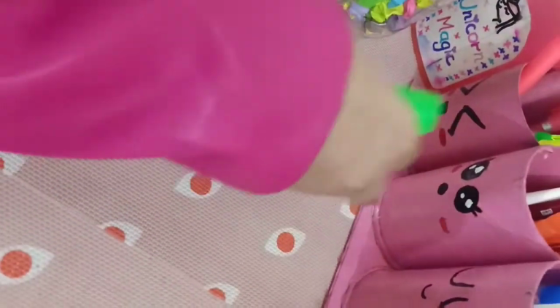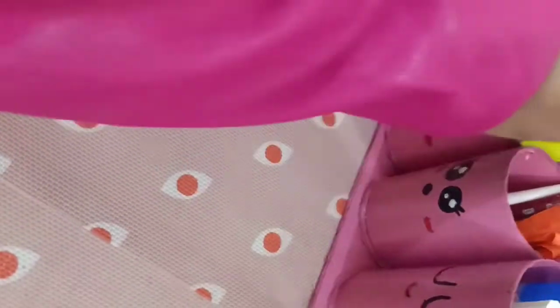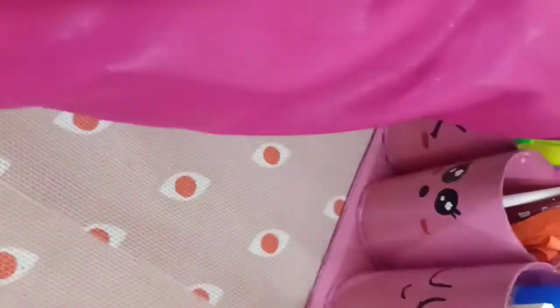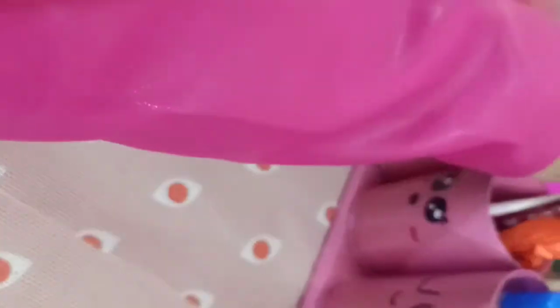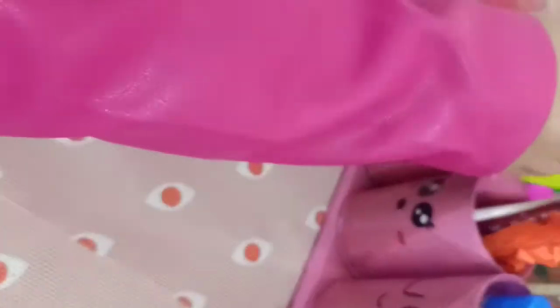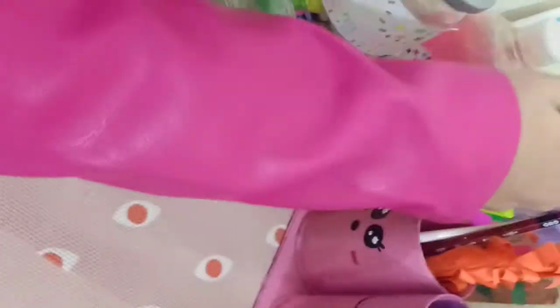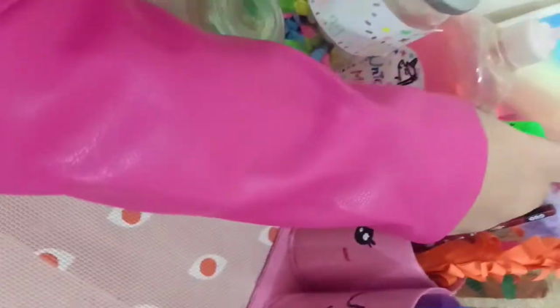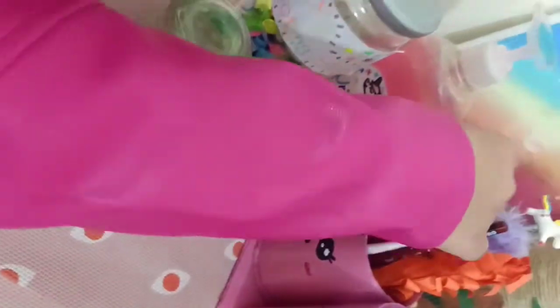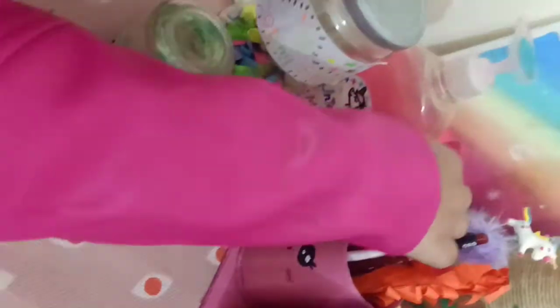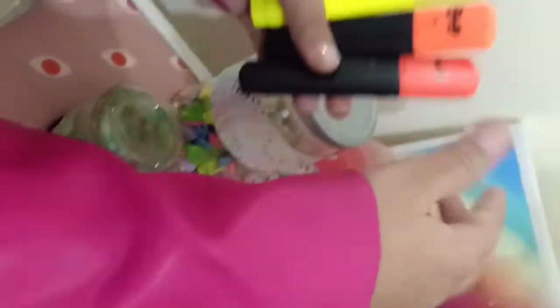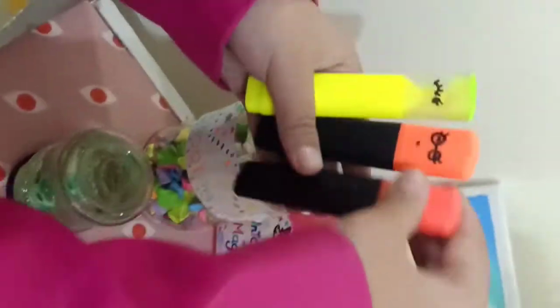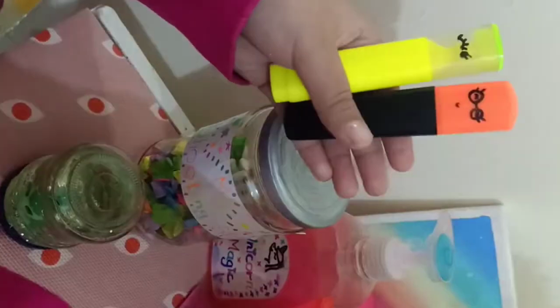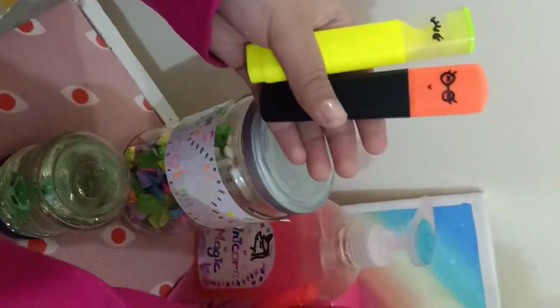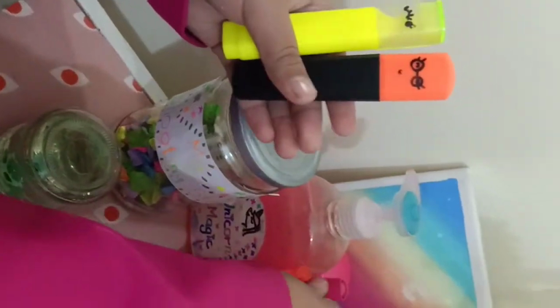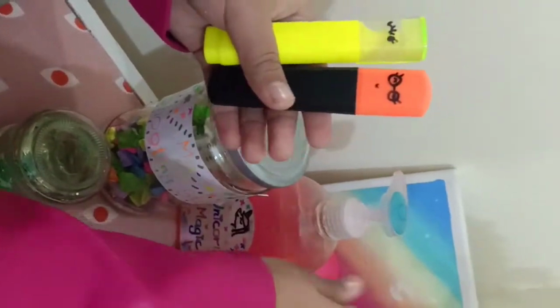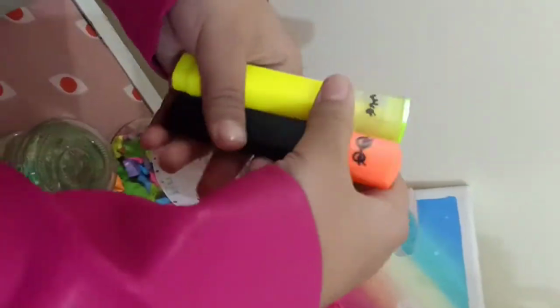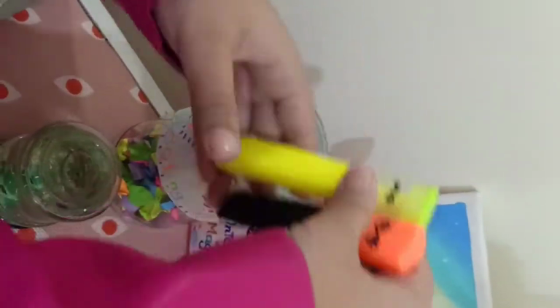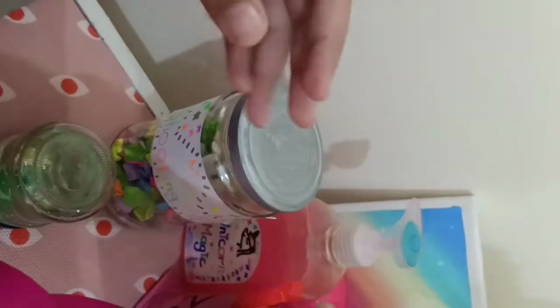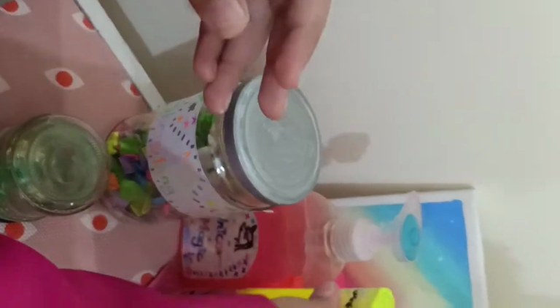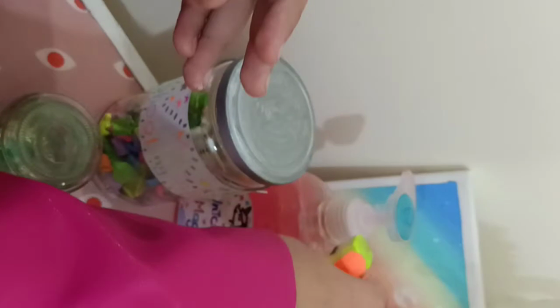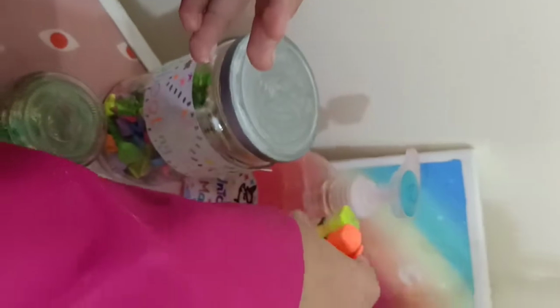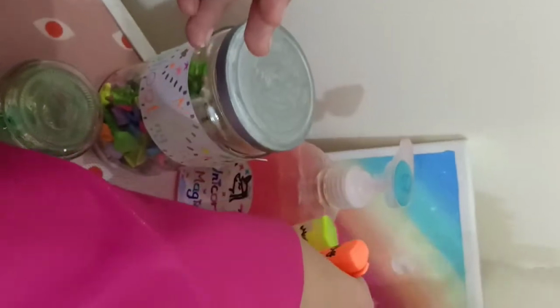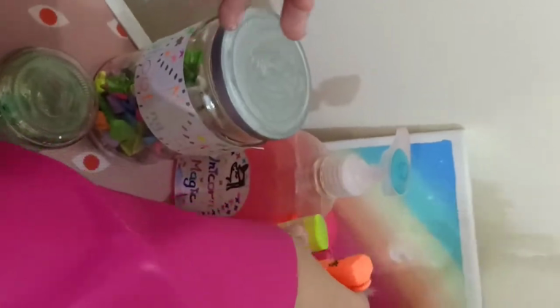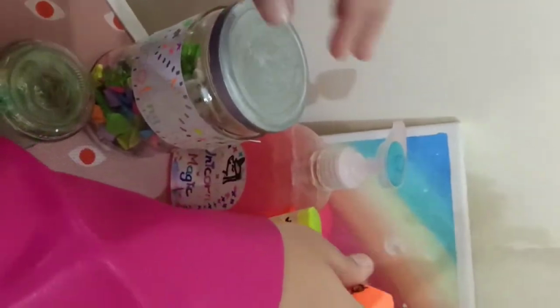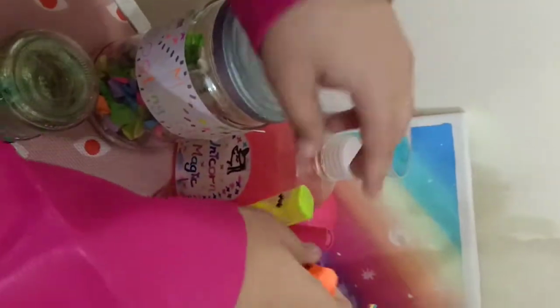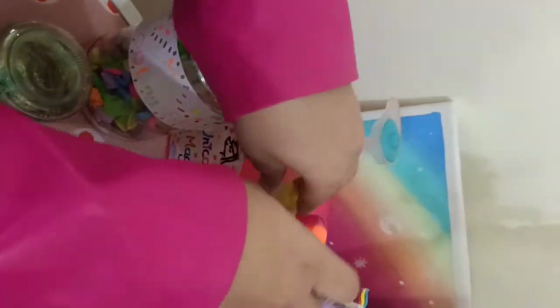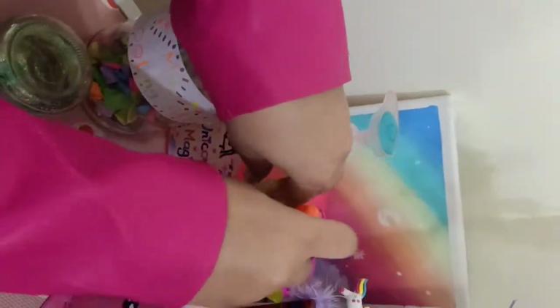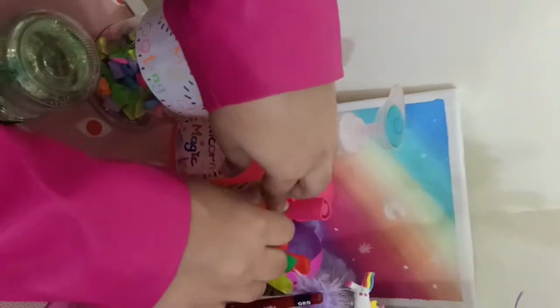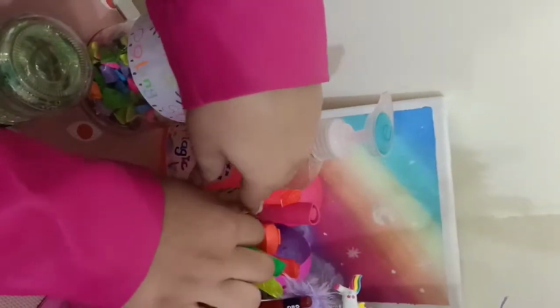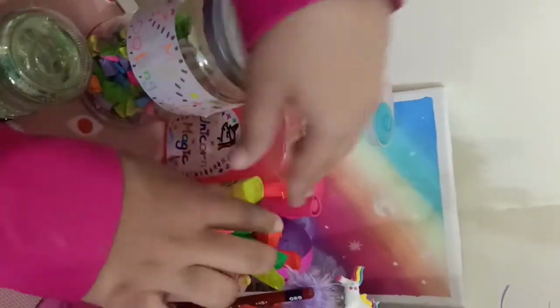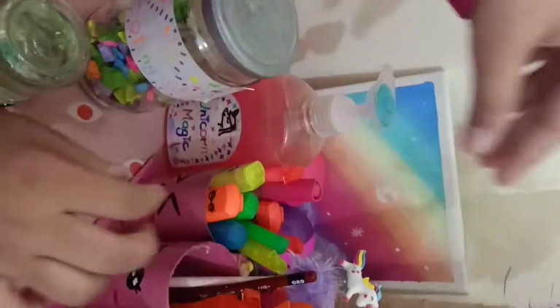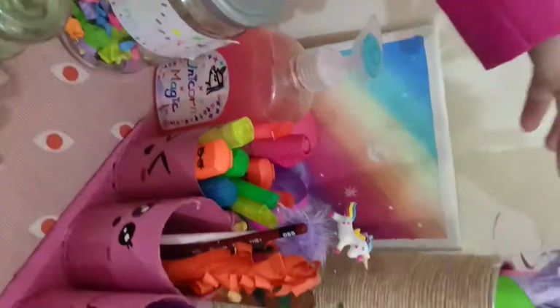It was very easy — you just need a permanent marker and you can scribble or doodle whatever you want on them.